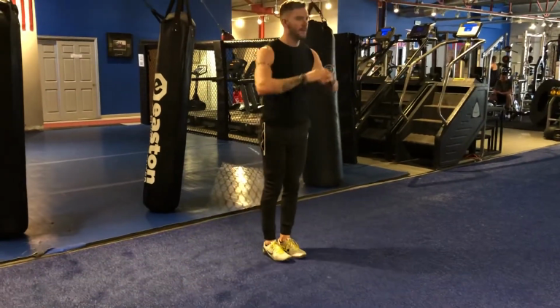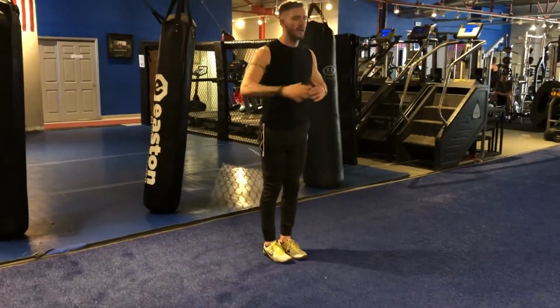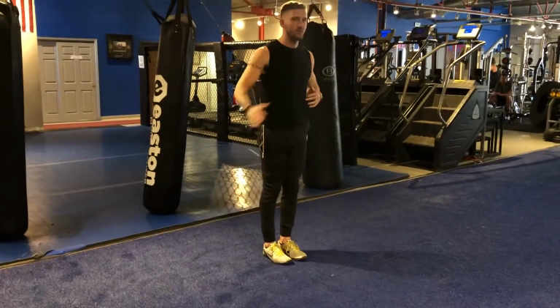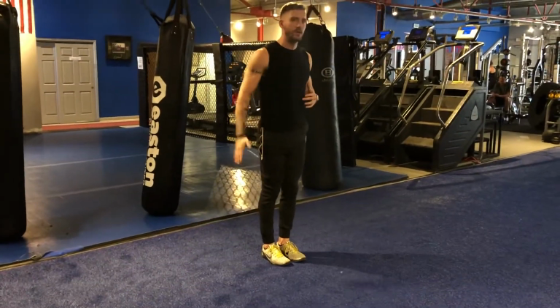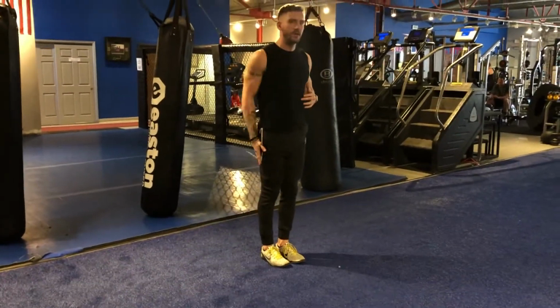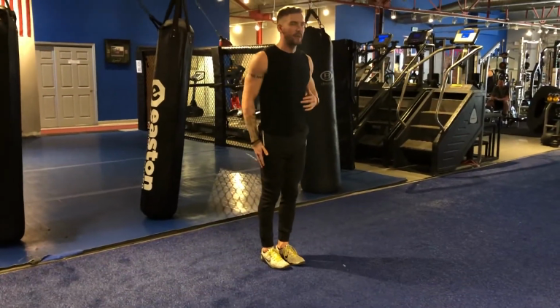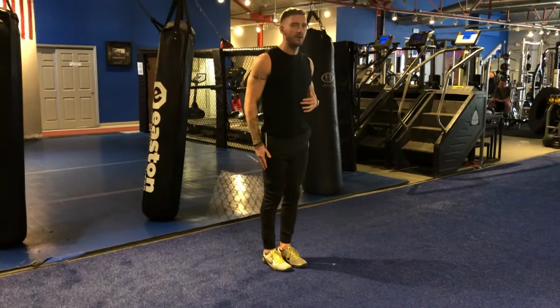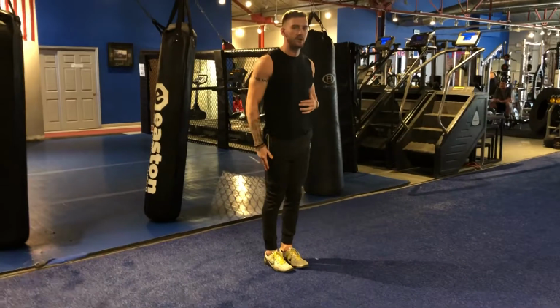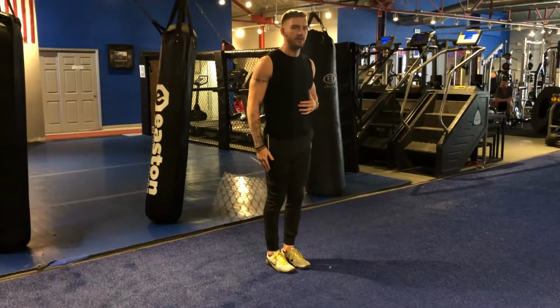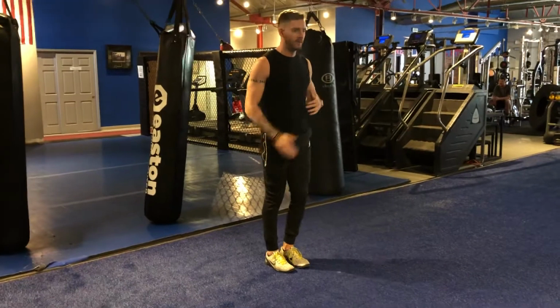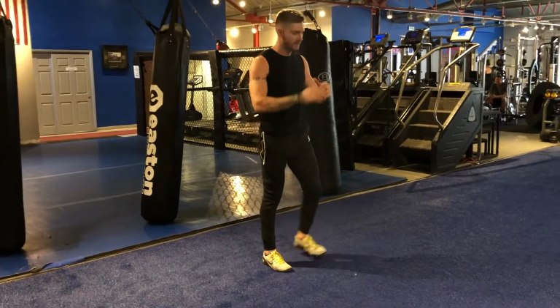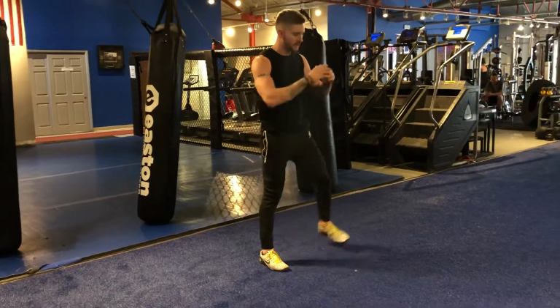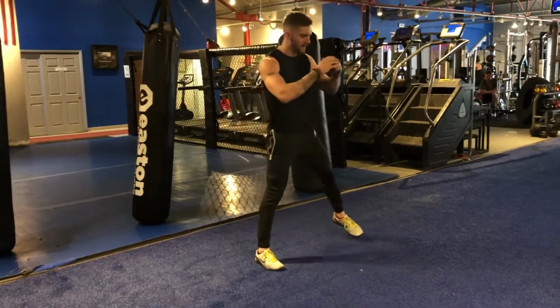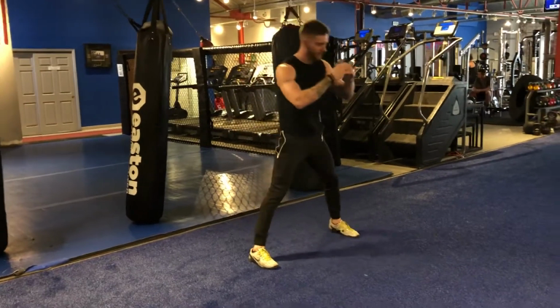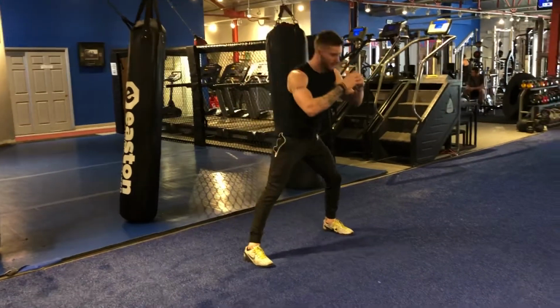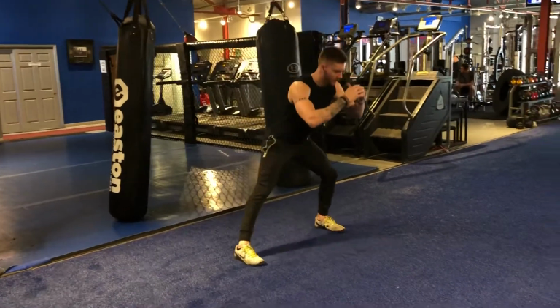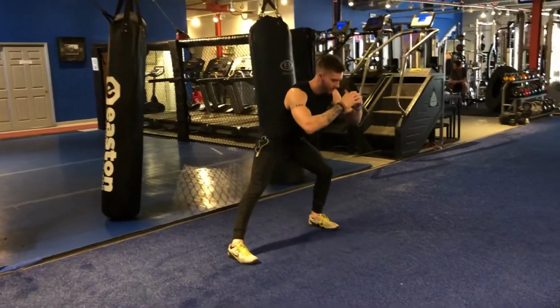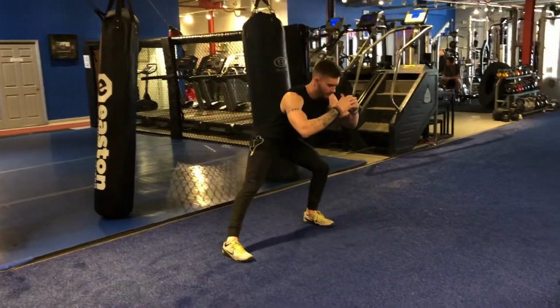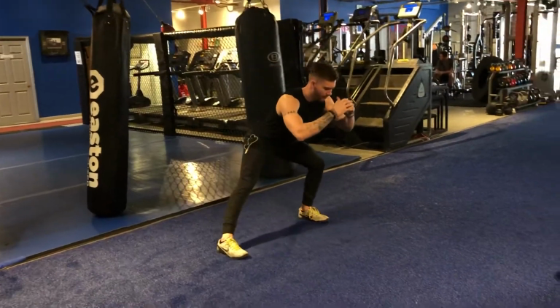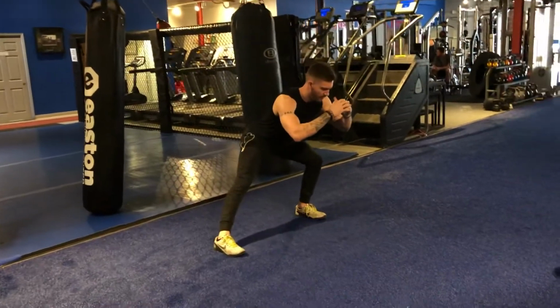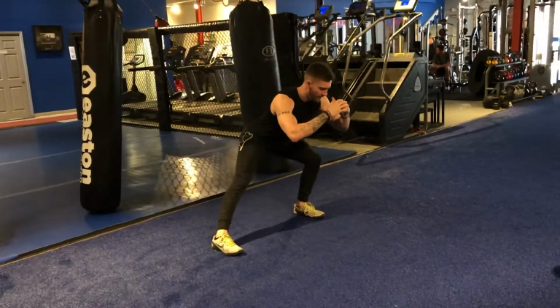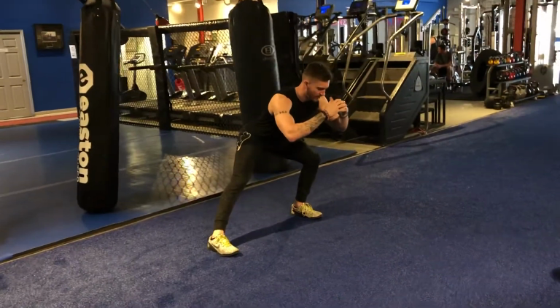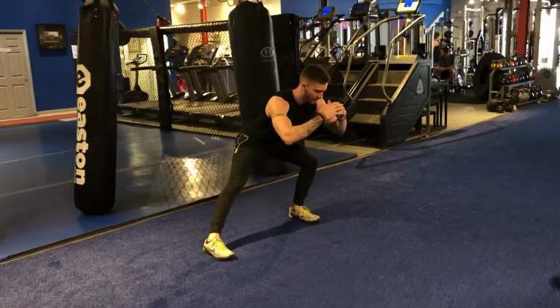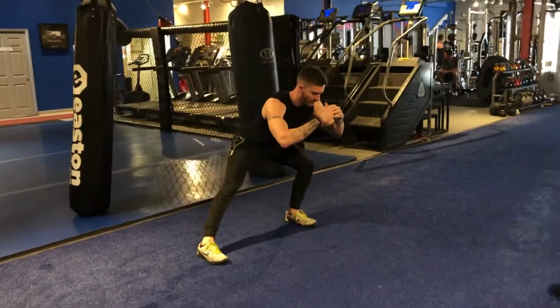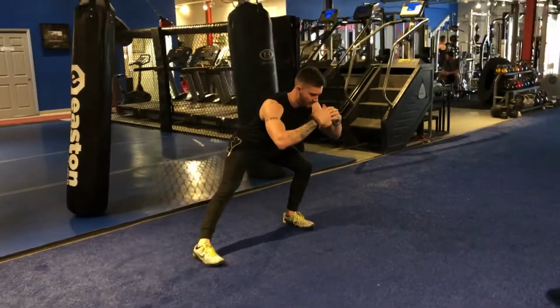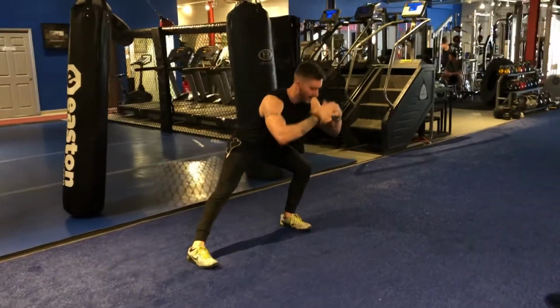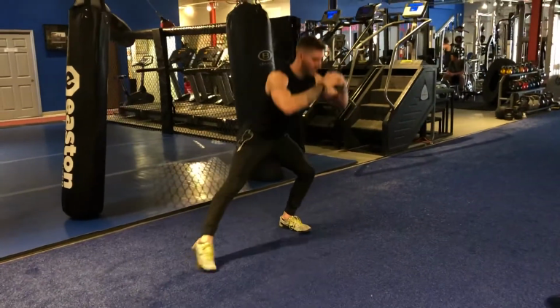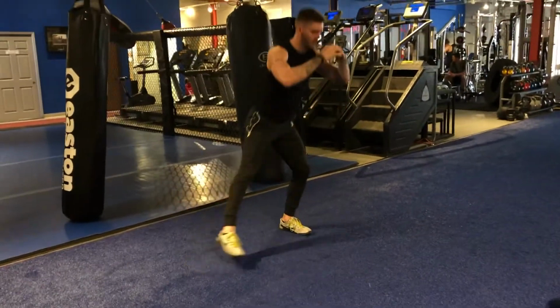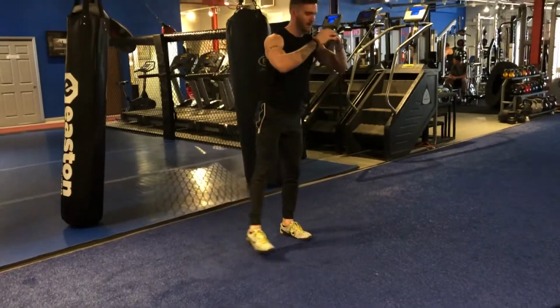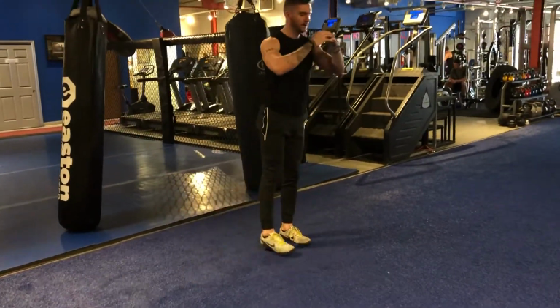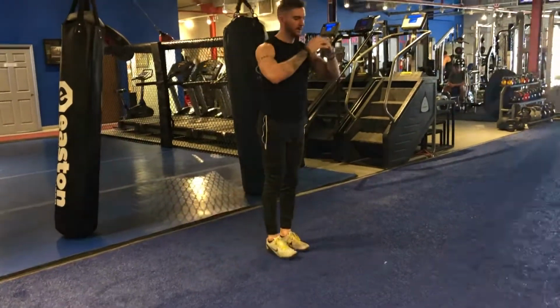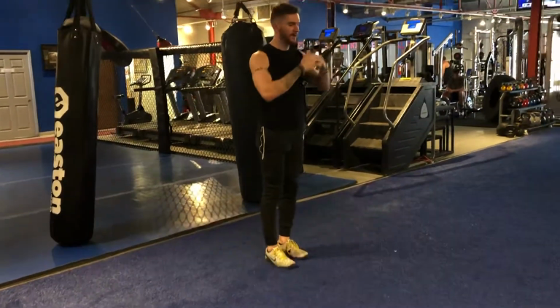Bringing that trail leg back underneath me. Step — push the butt back, chest up, proud. Step.